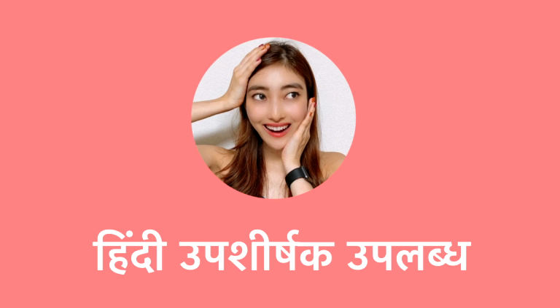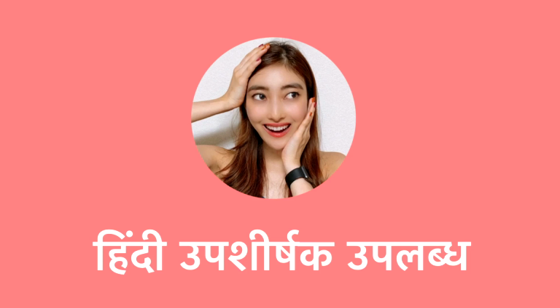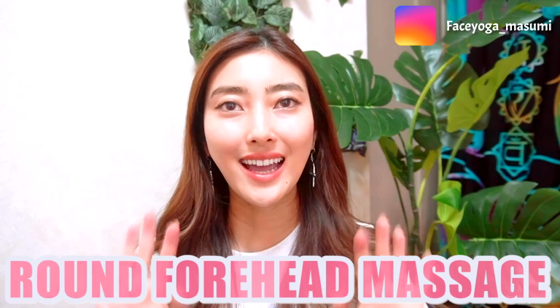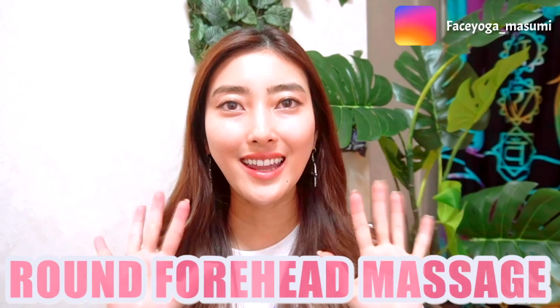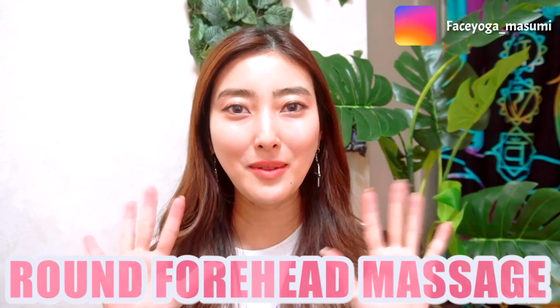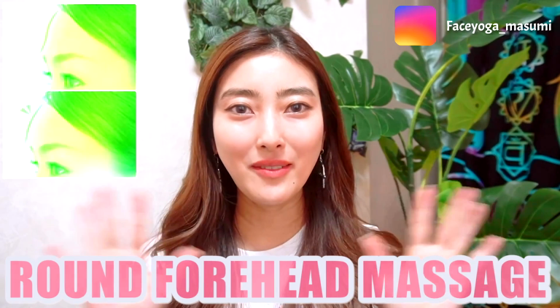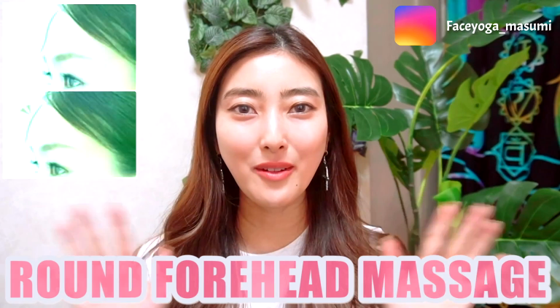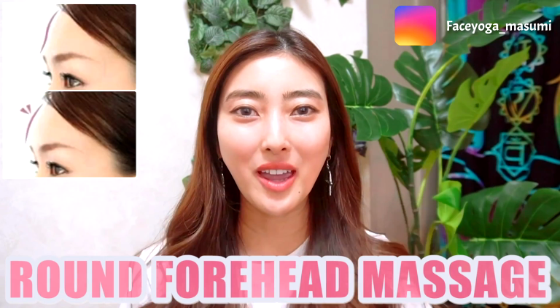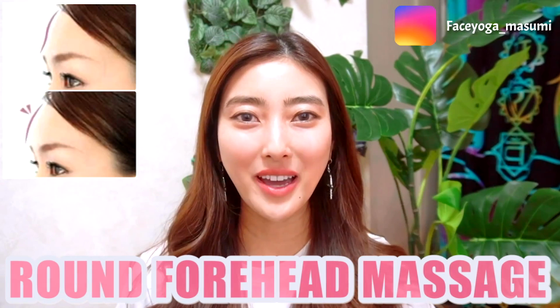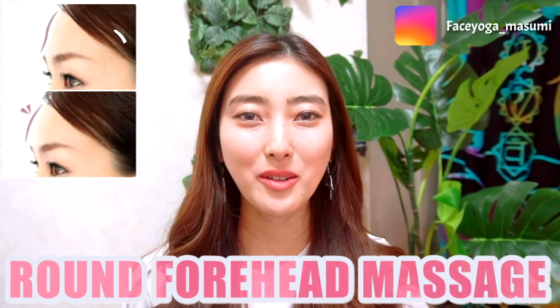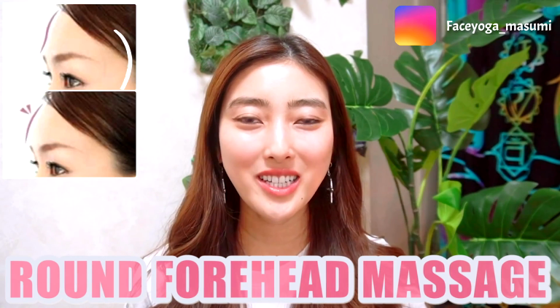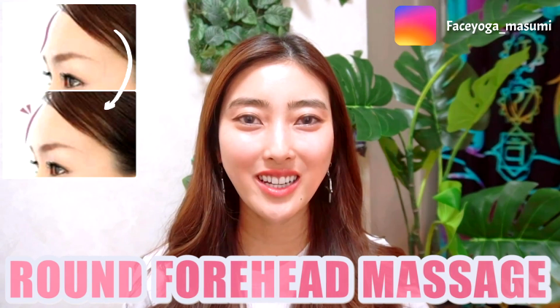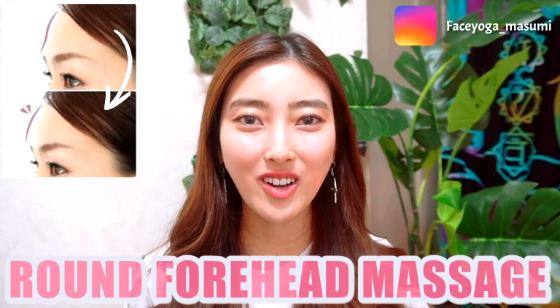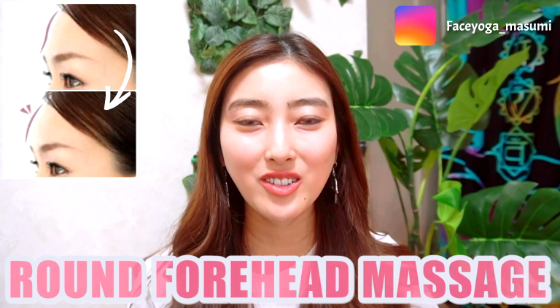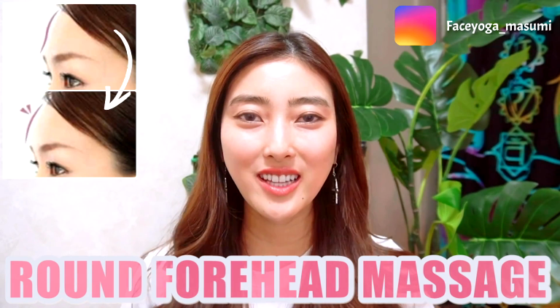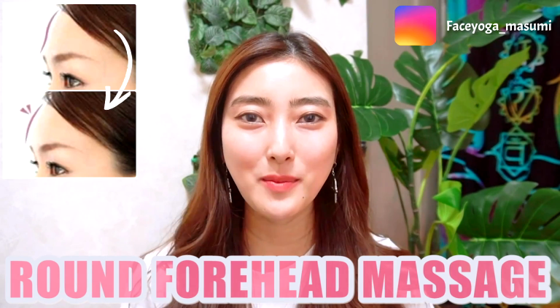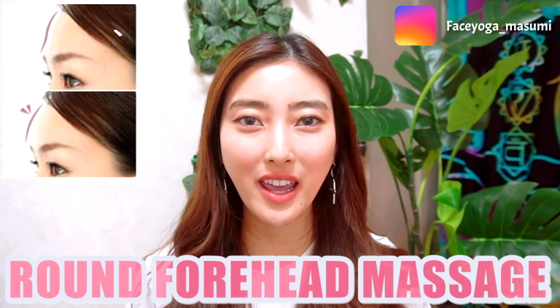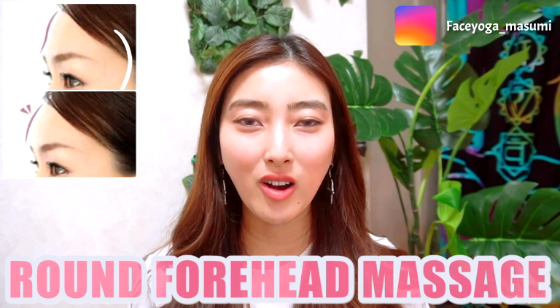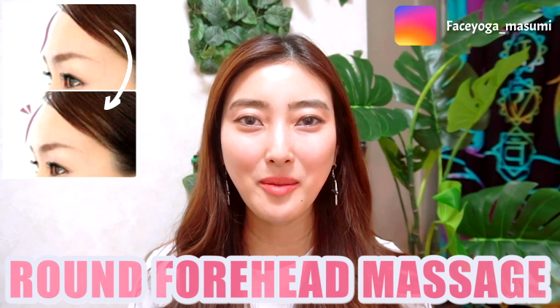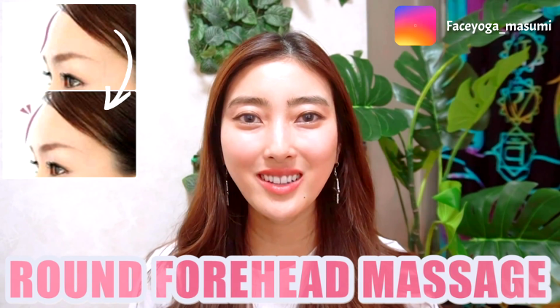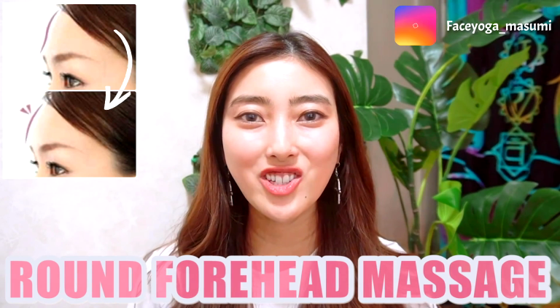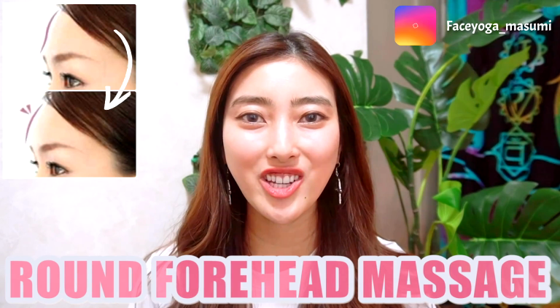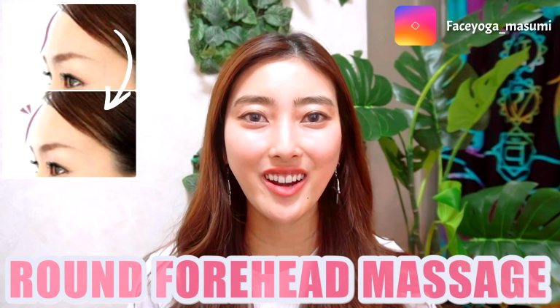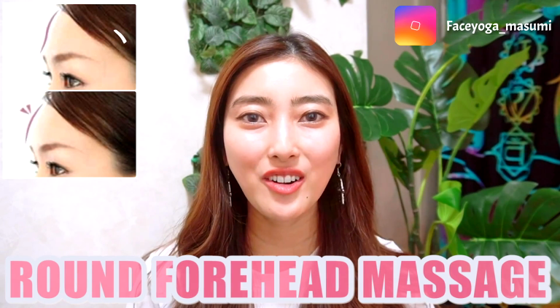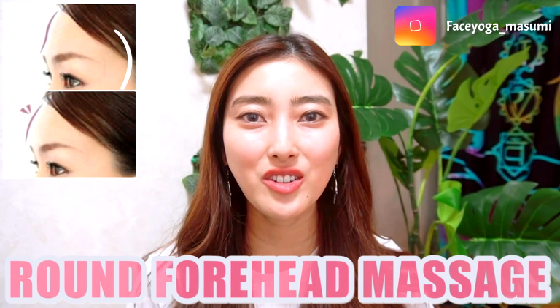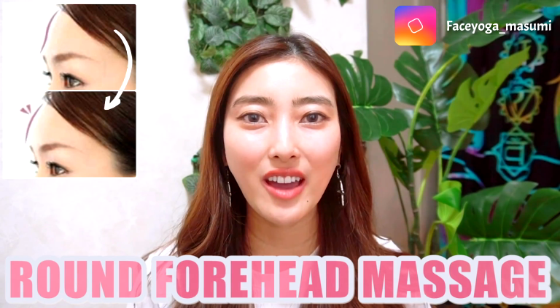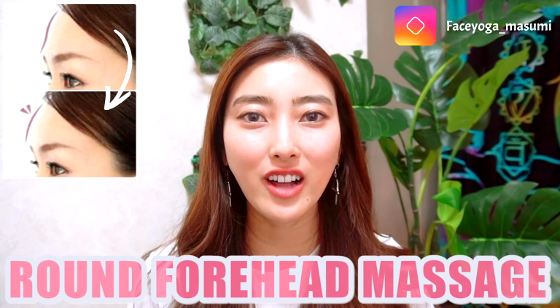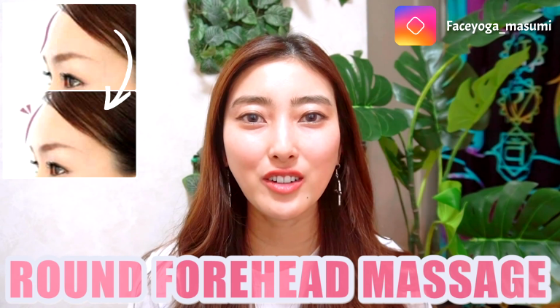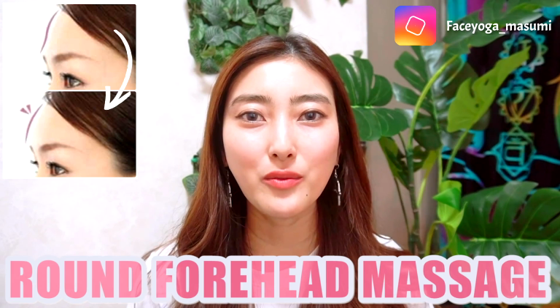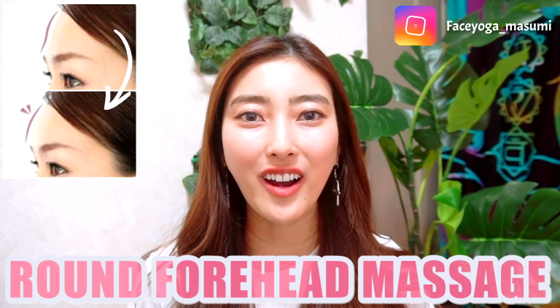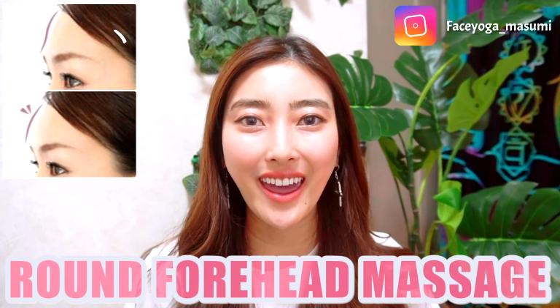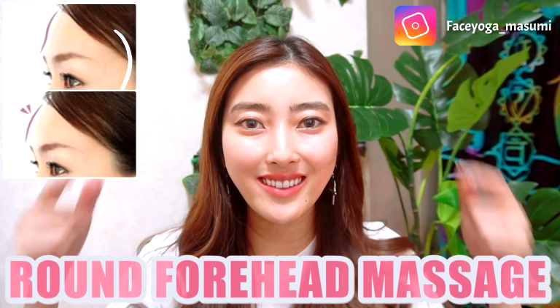Hello everyone! Welcome back to my channel. Today in this video, I'm gonna share how to get round foreheads.